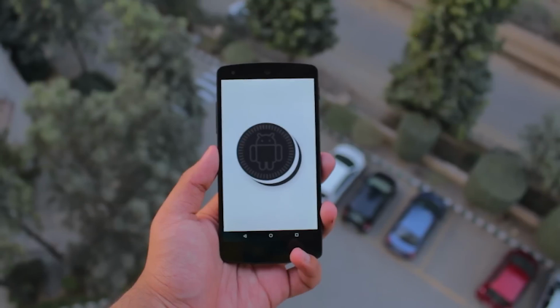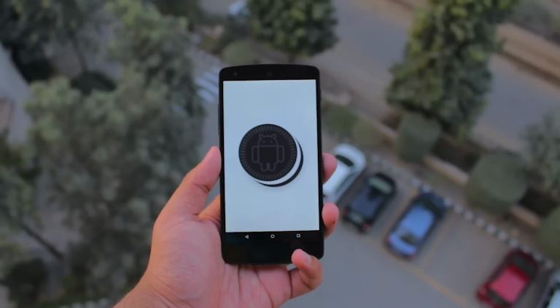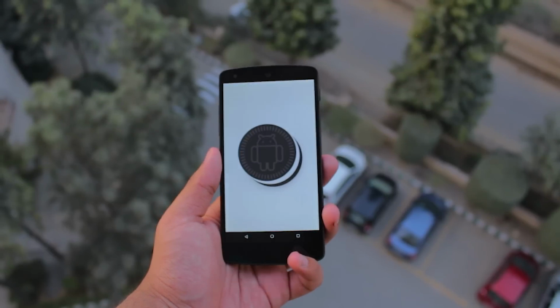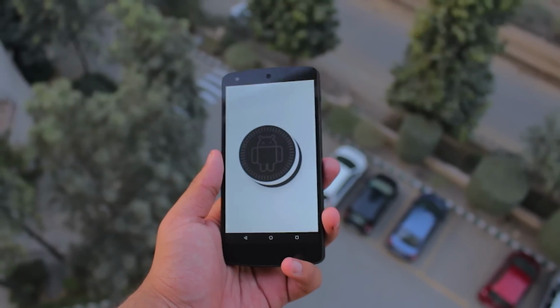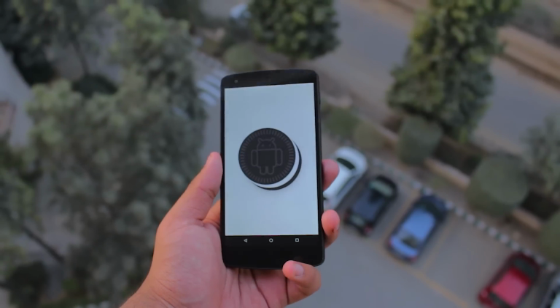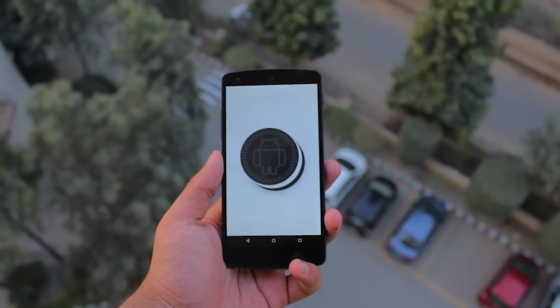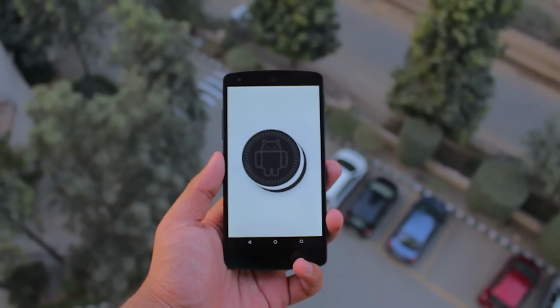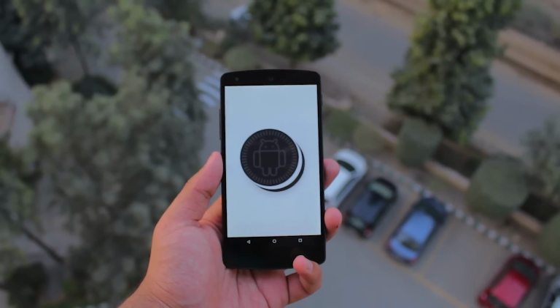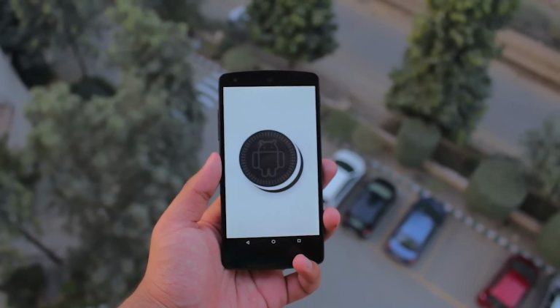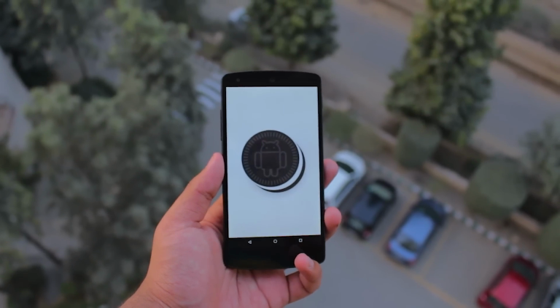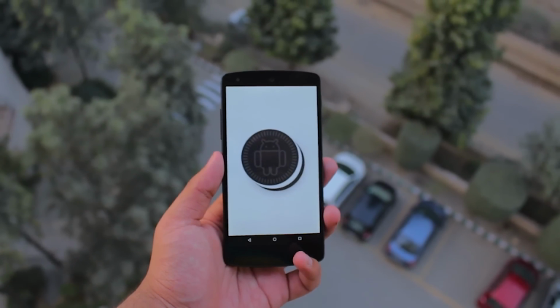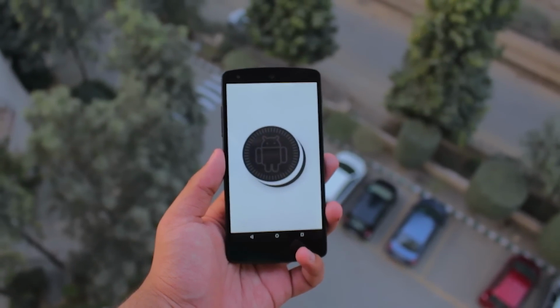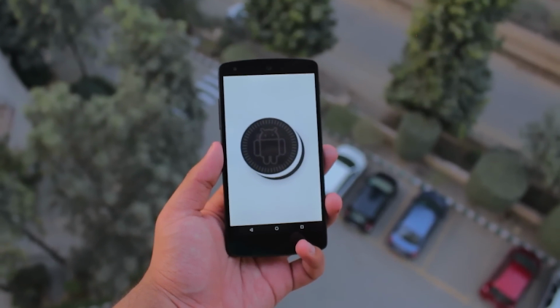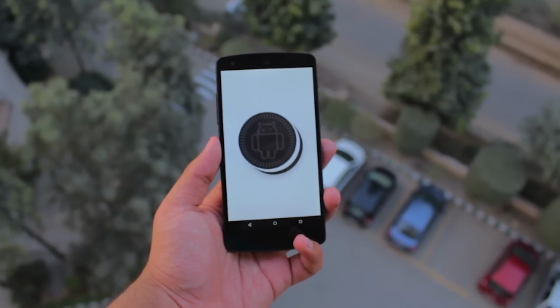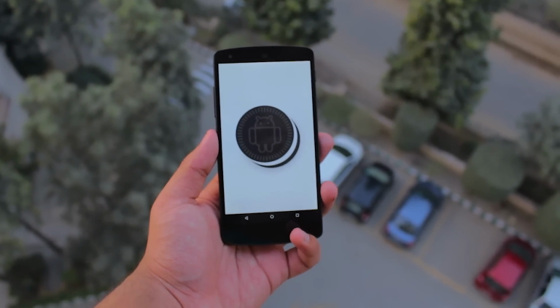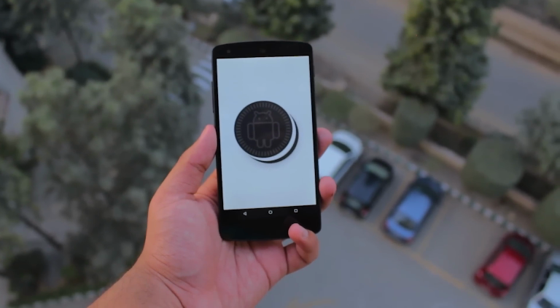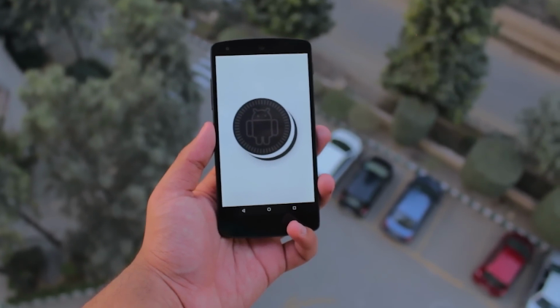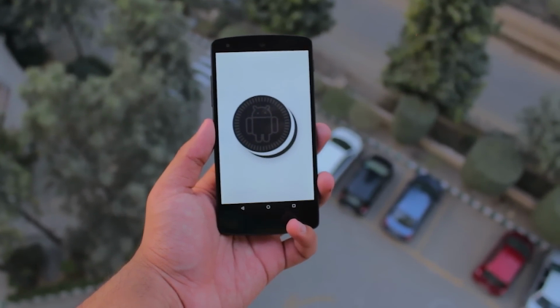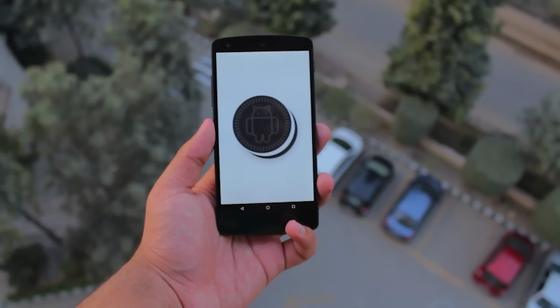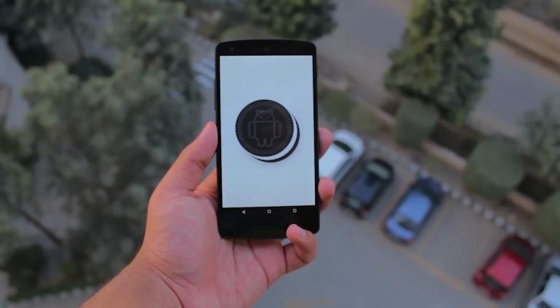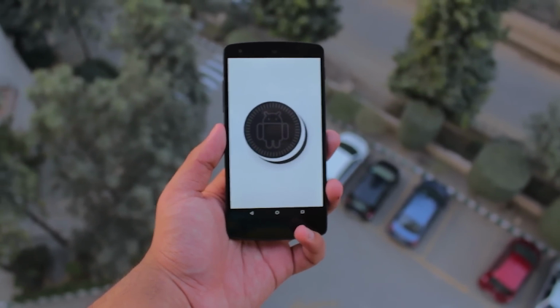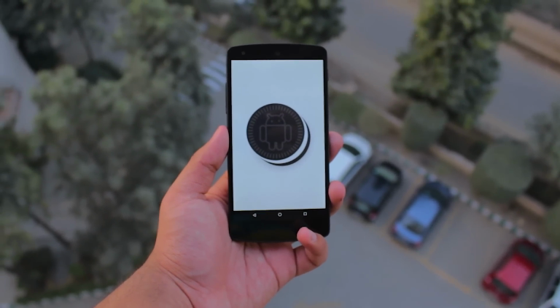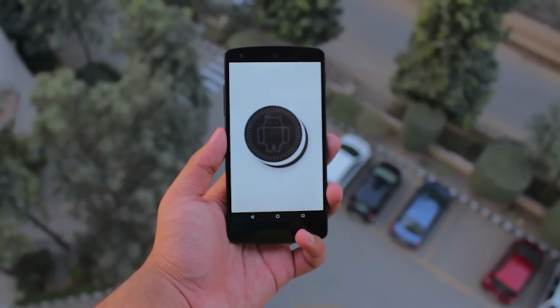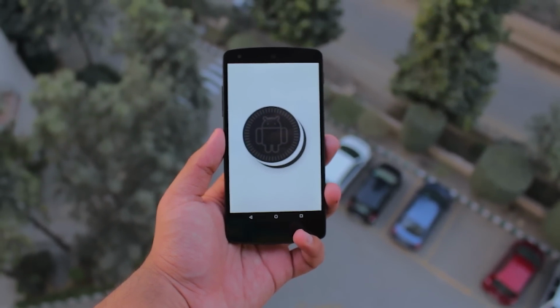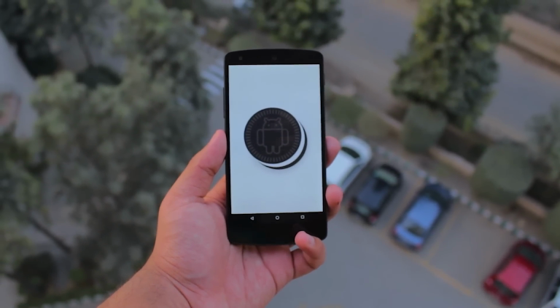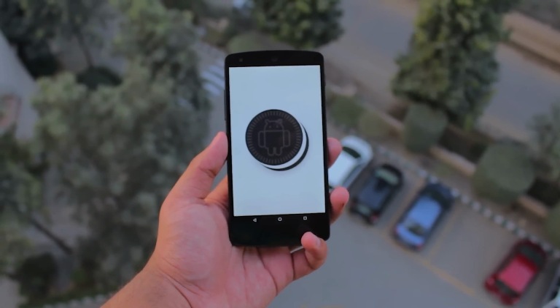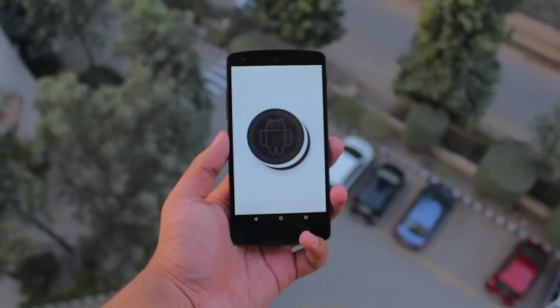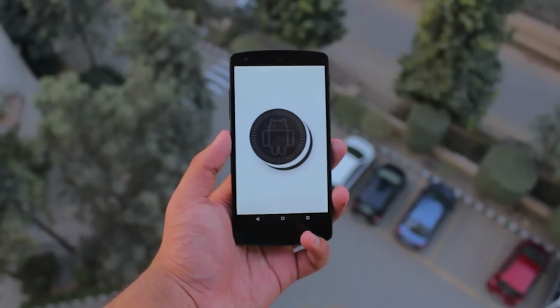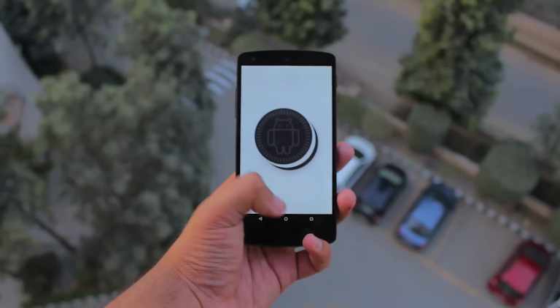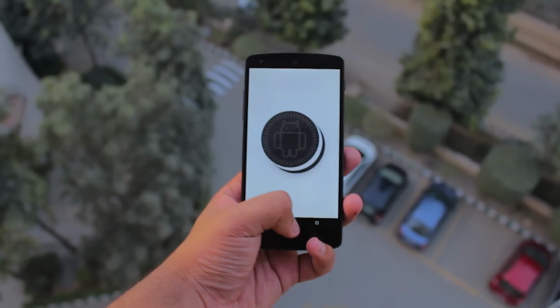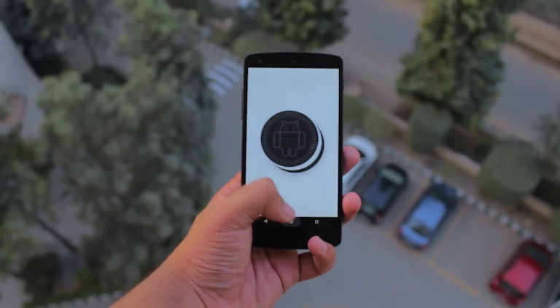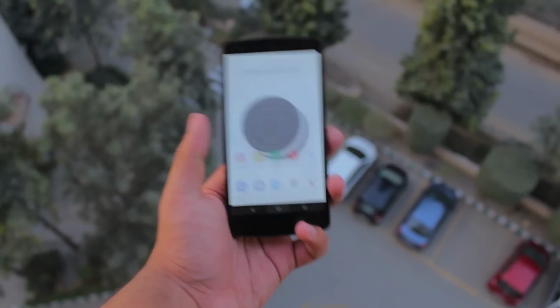The First Ever Android ROM gets the crown for the best custom ROM for the Nexus 5 so far in 2018. Thank you so much for watching, and I'll catch you guys in the next one — cheers!